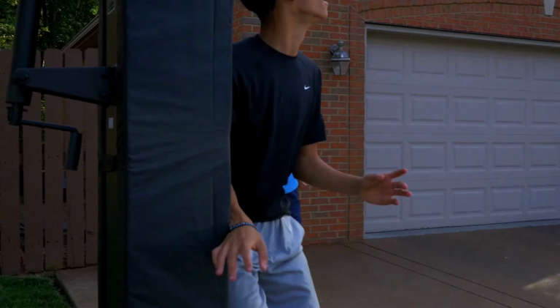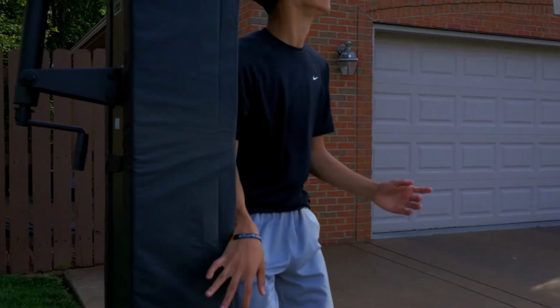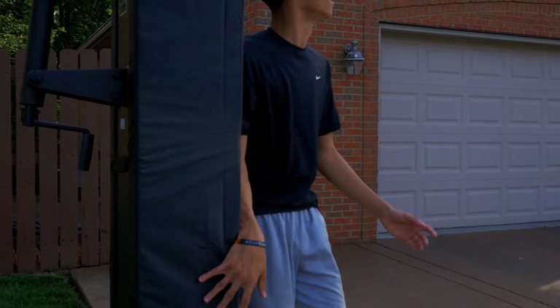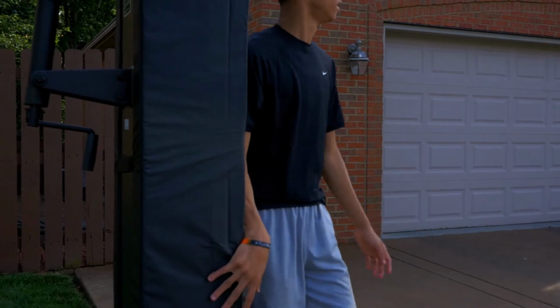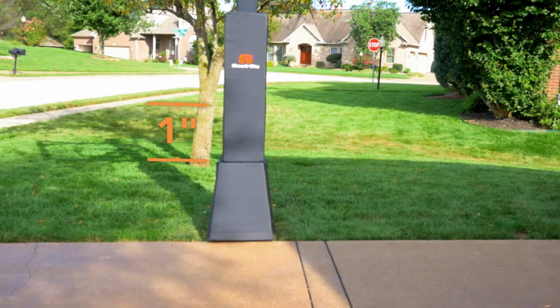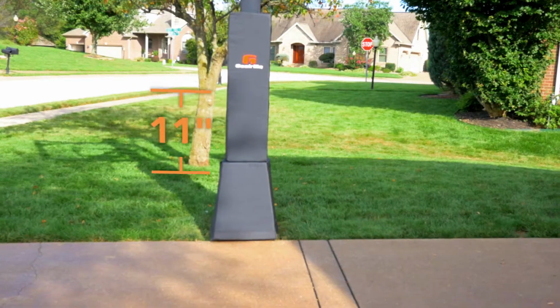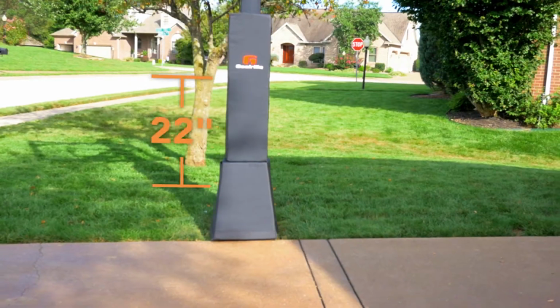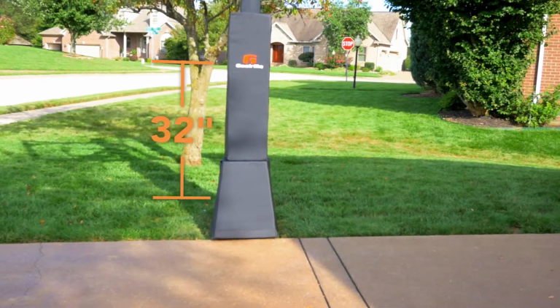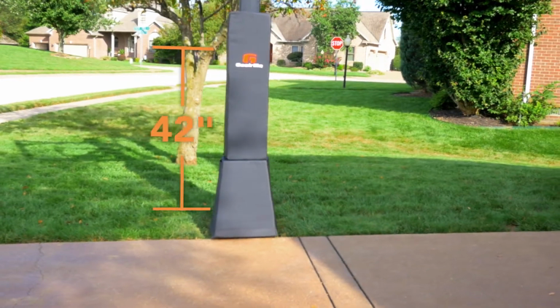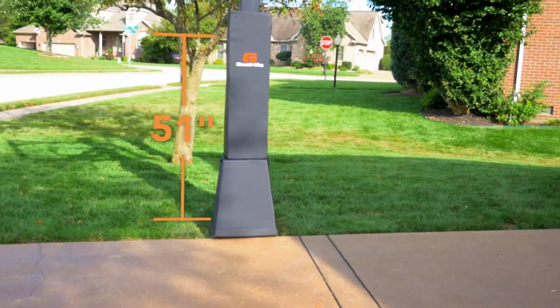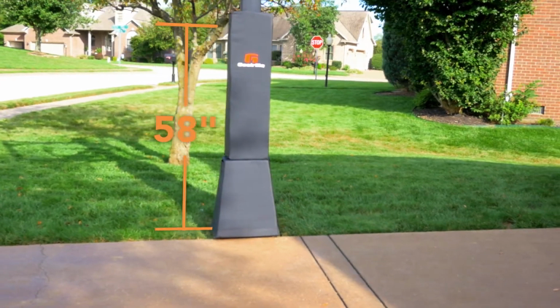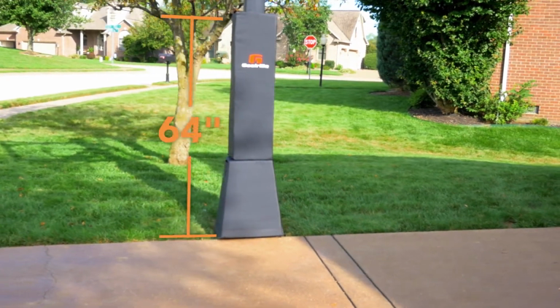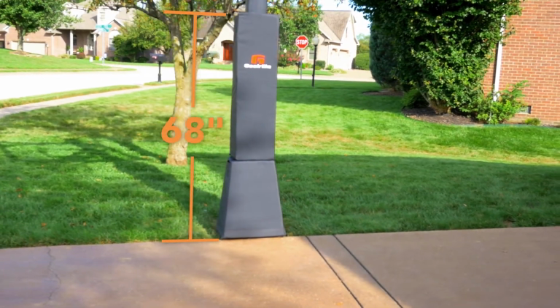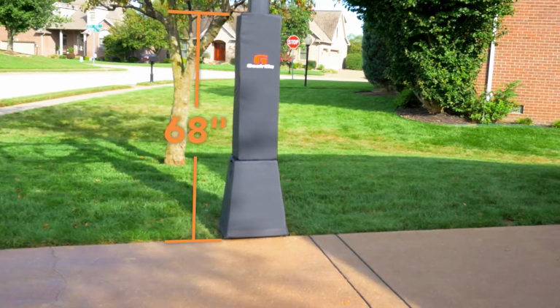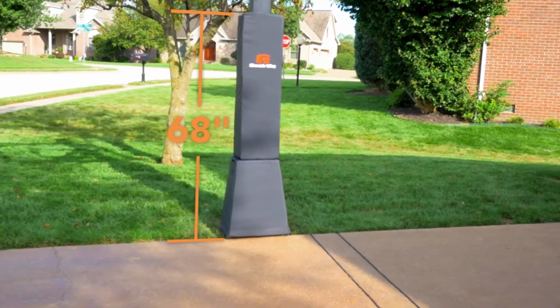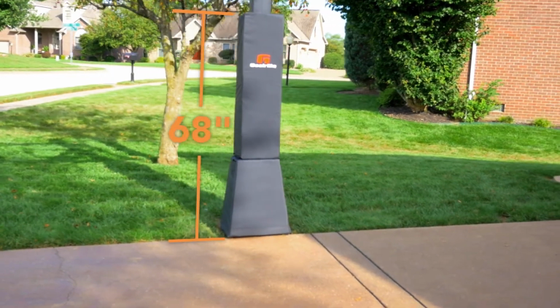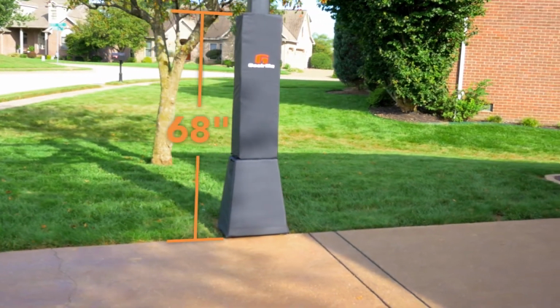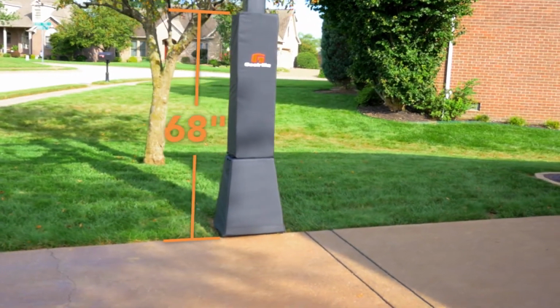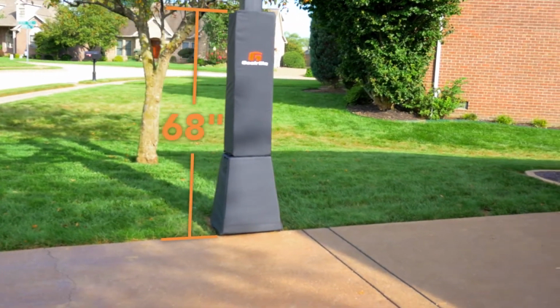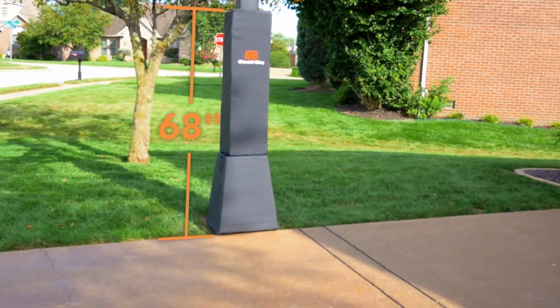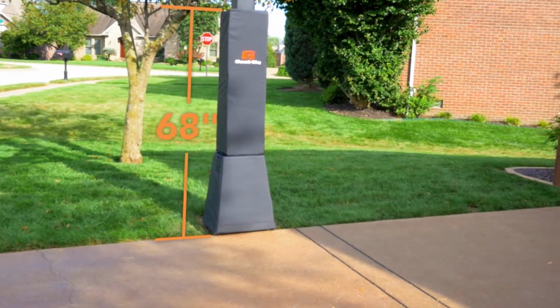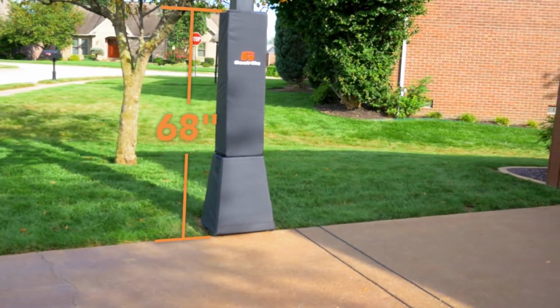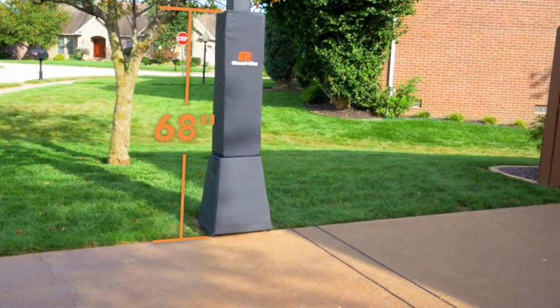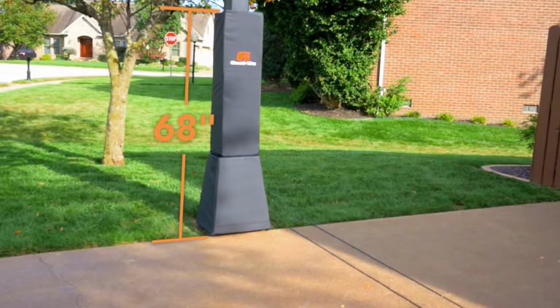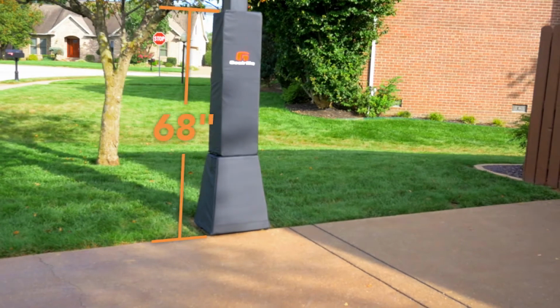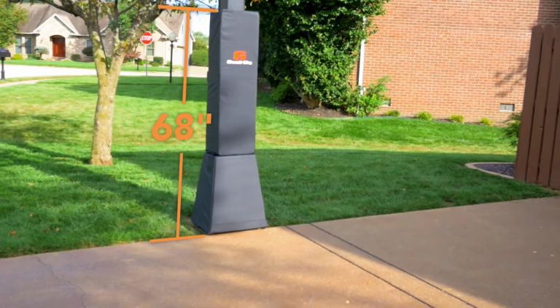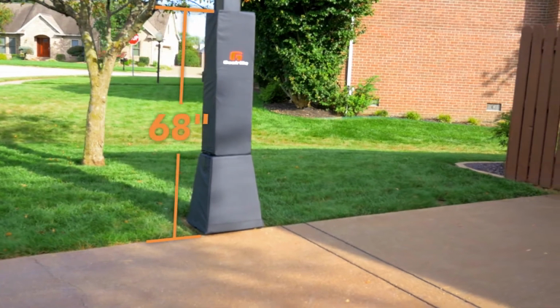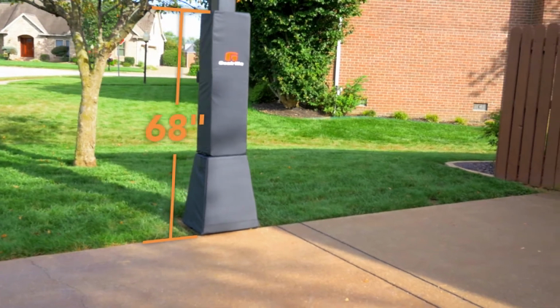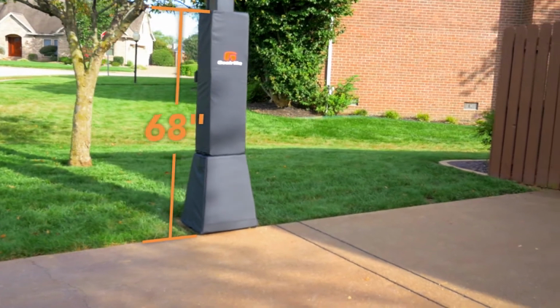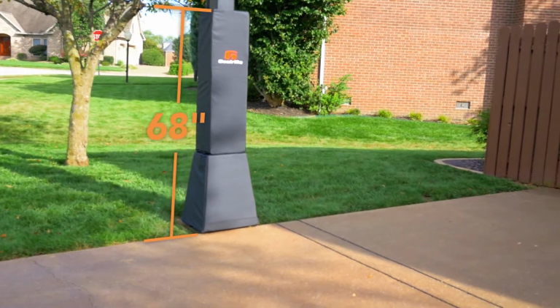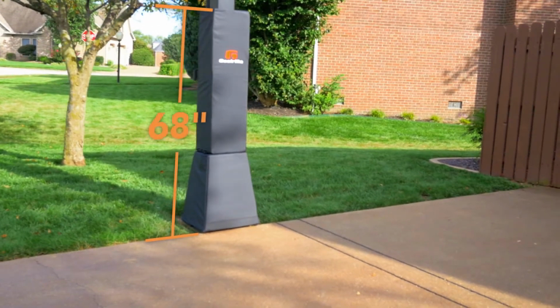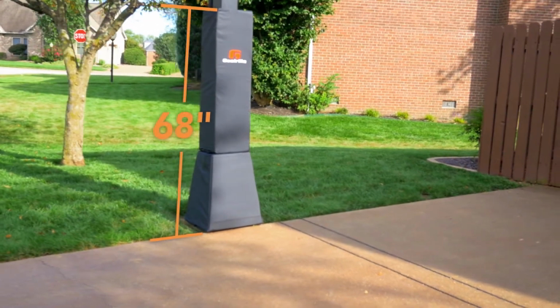This 4-inch thick pole padding extends over the base plate and hardware and measures 68 inches high for ultimate protection from the steel pole.